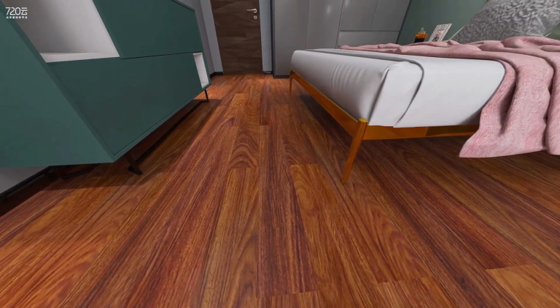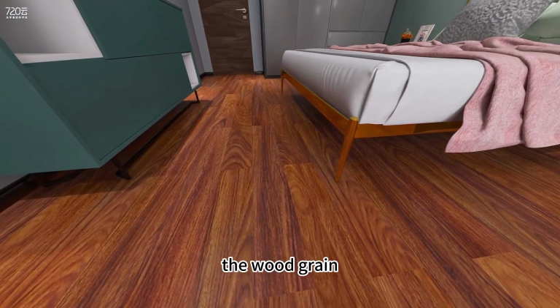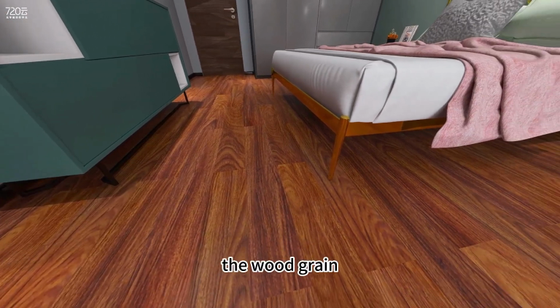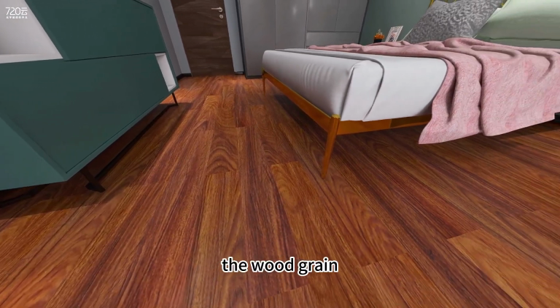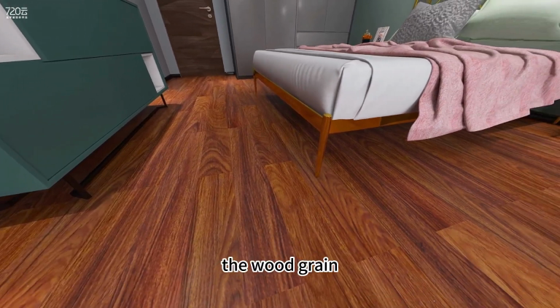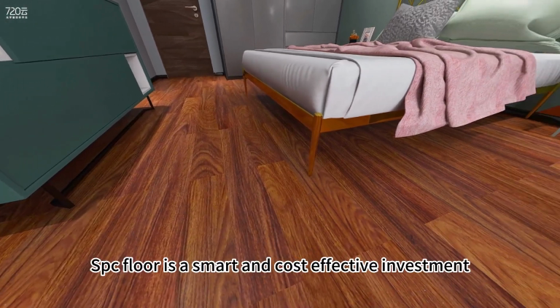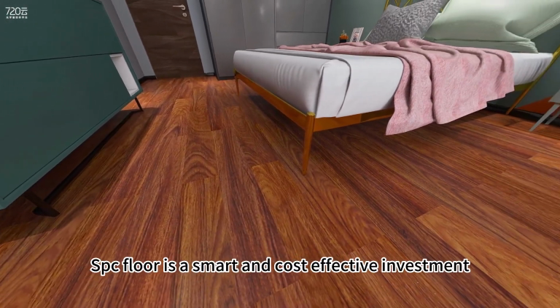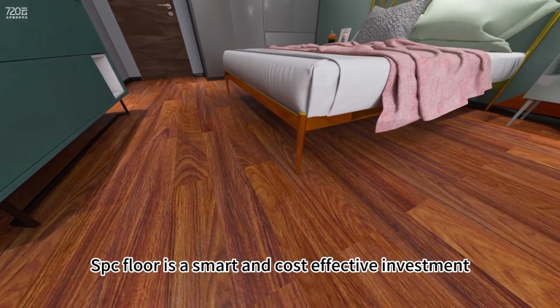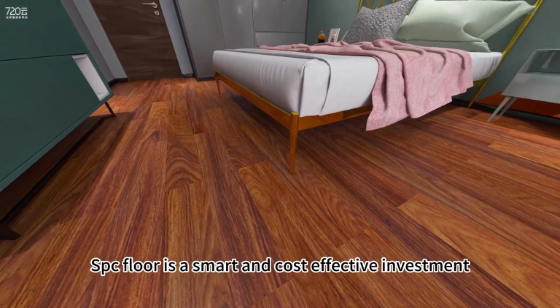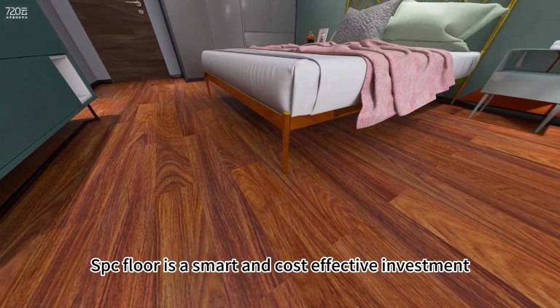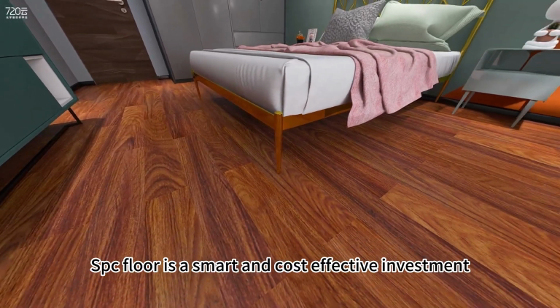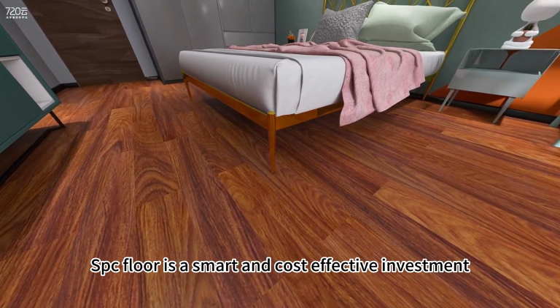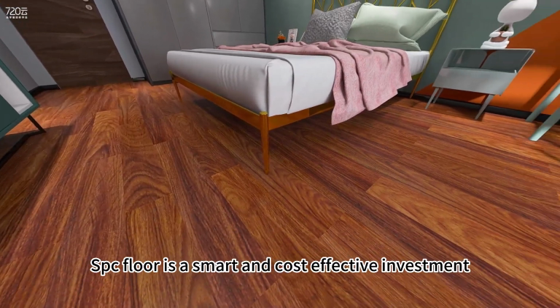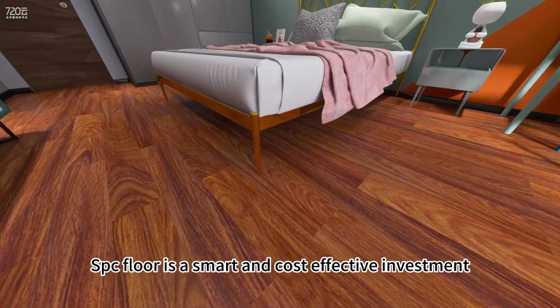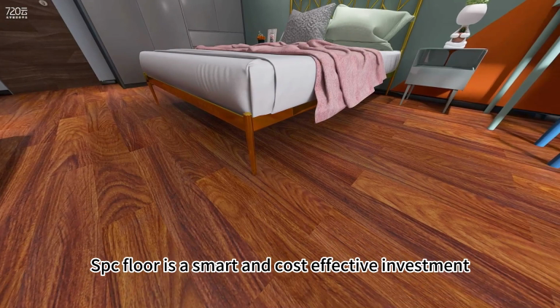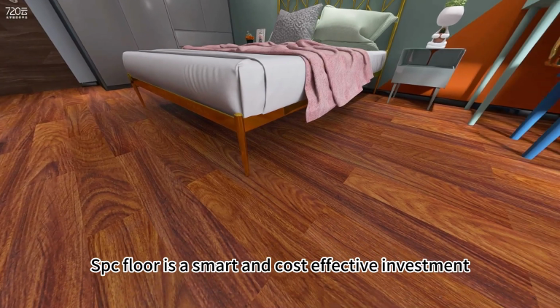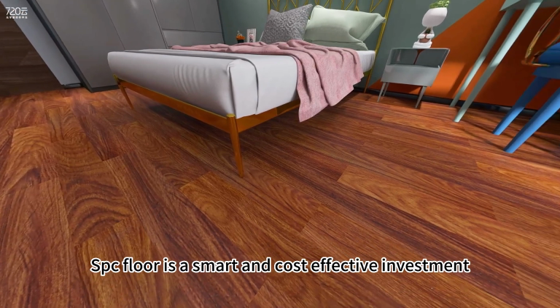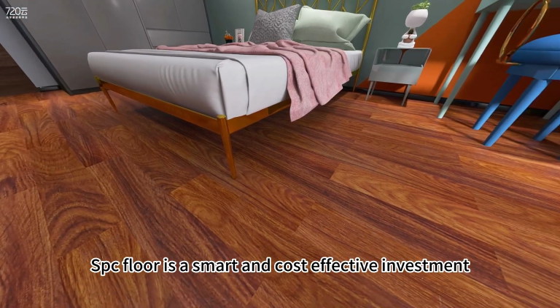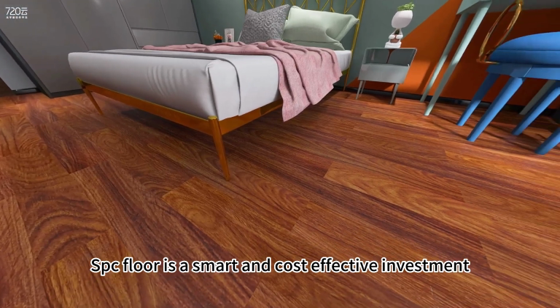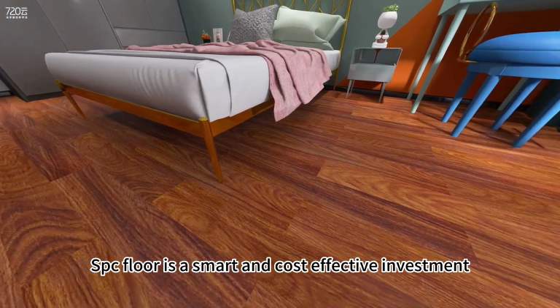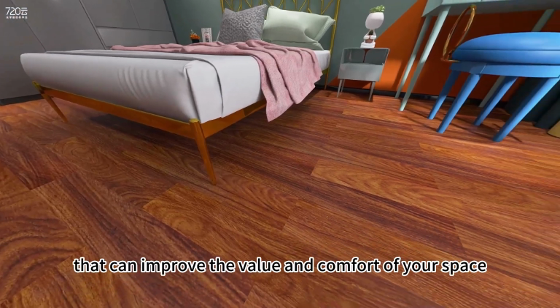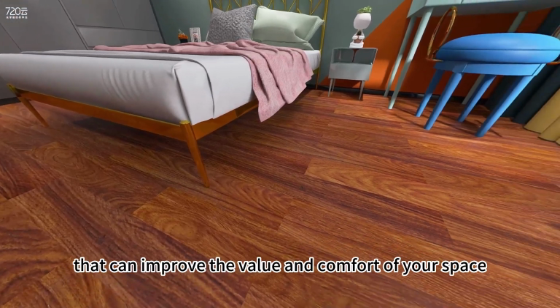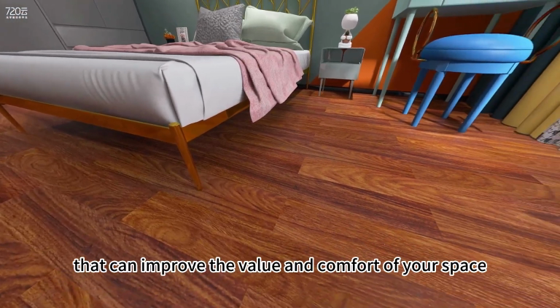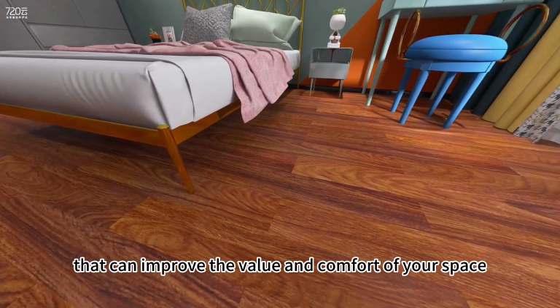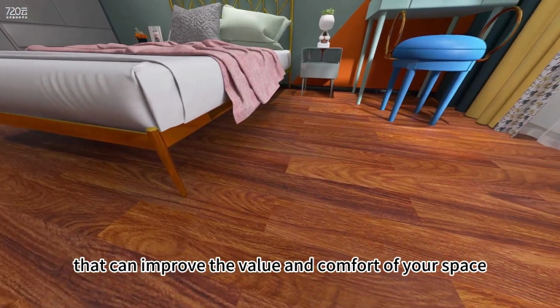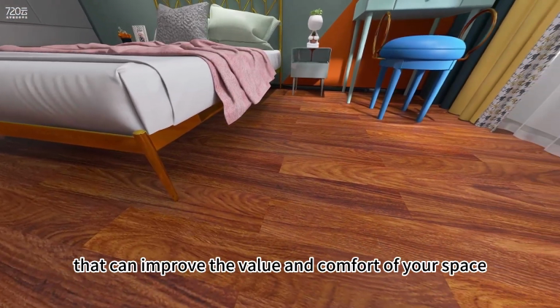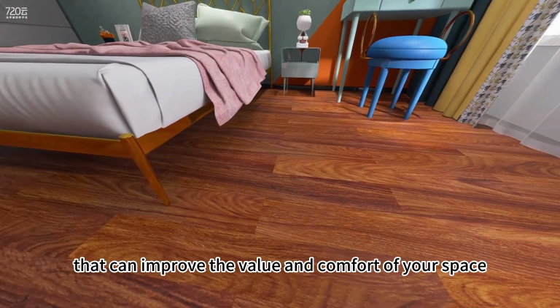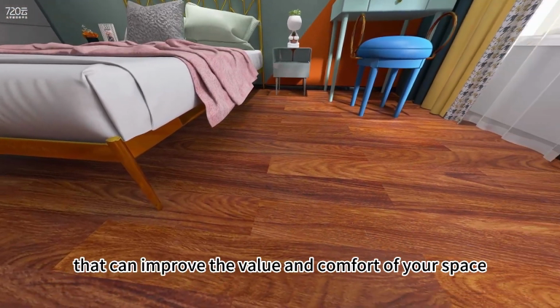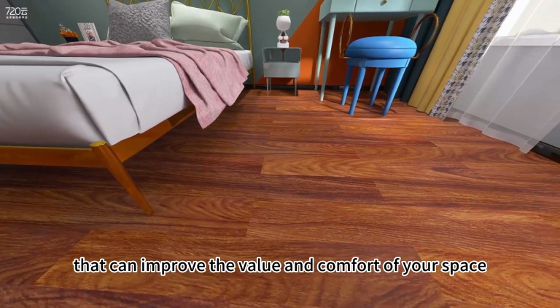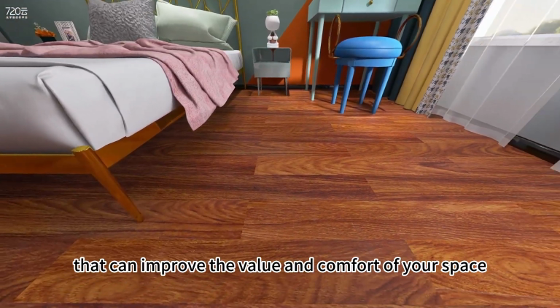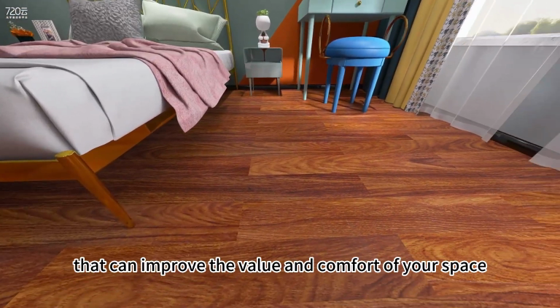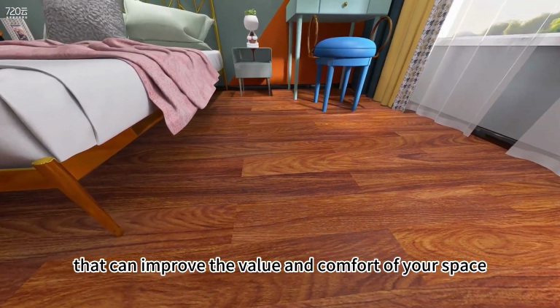The Woodgrain SPC Floor is a smart and cost-effective investment that can improve the value and comfort of your space.